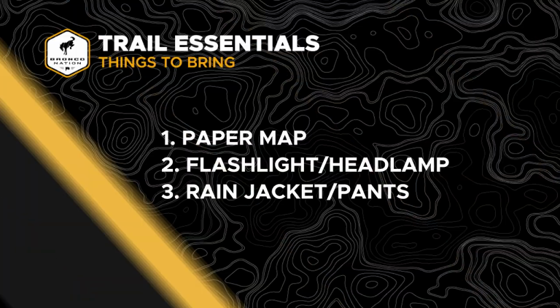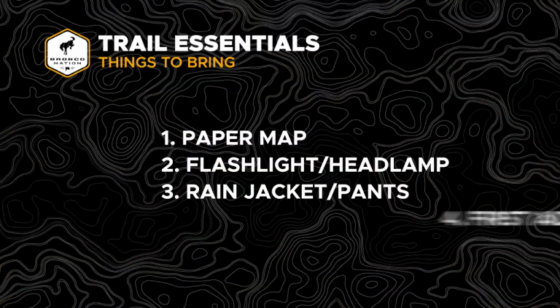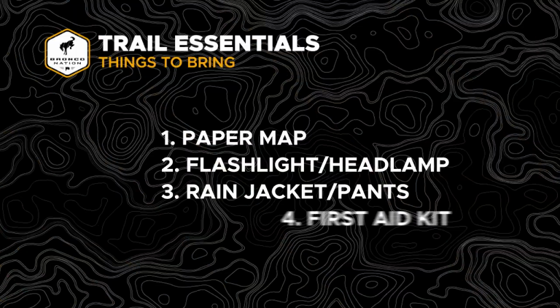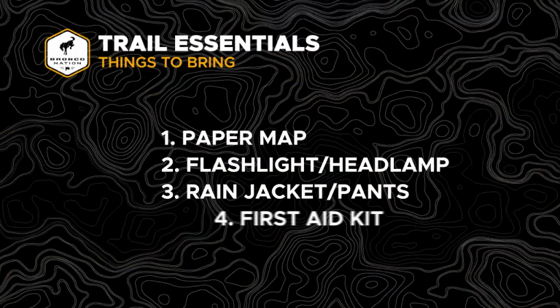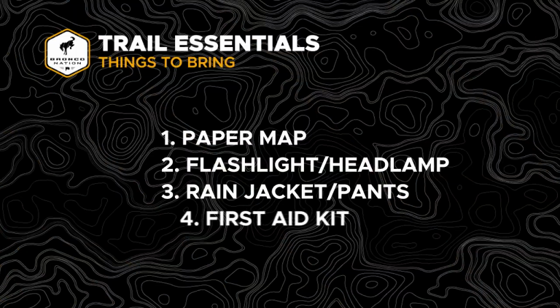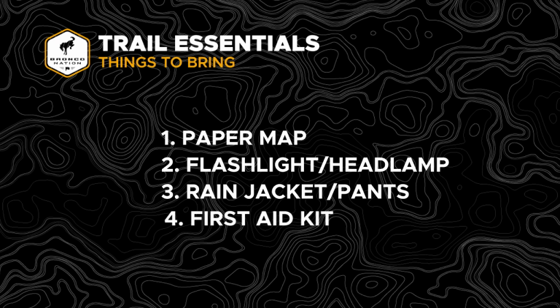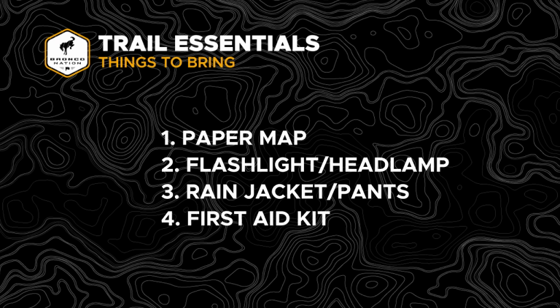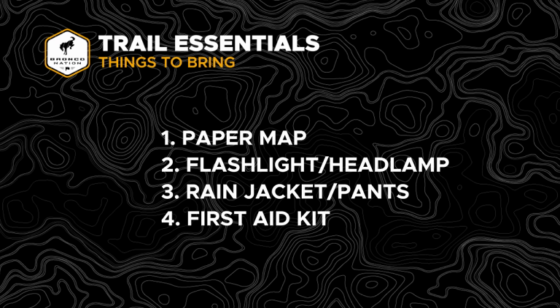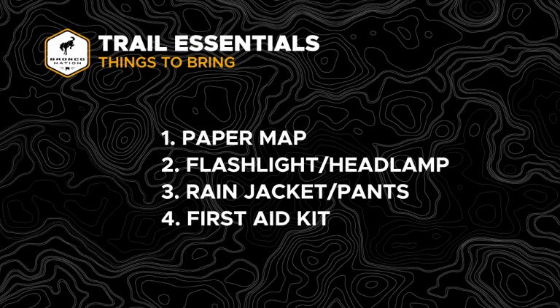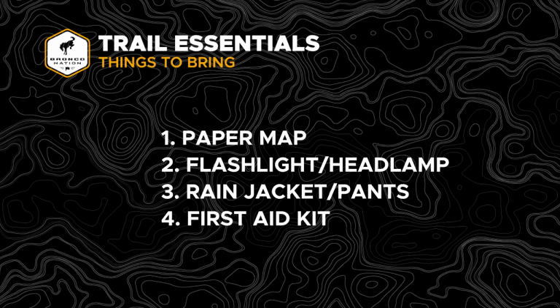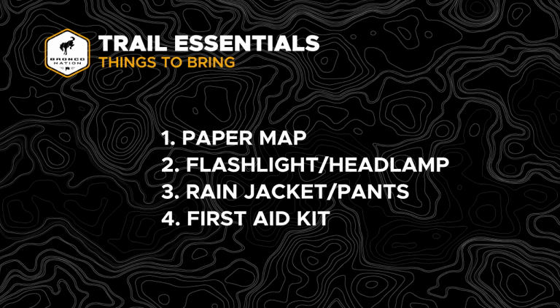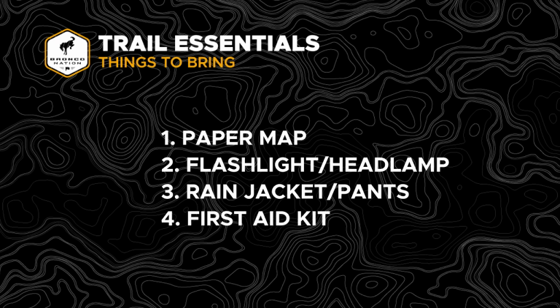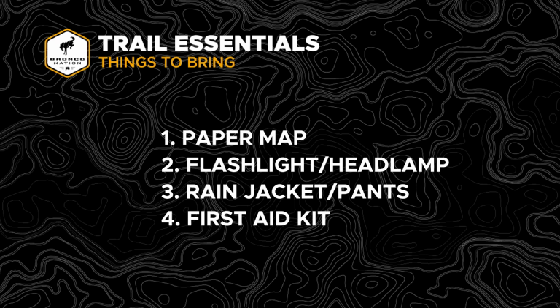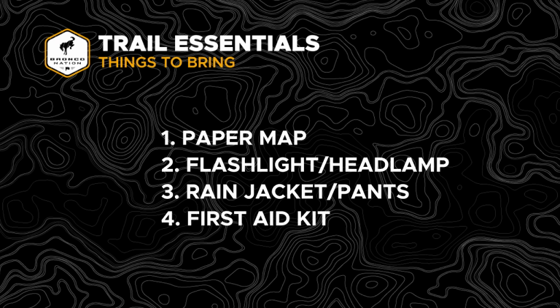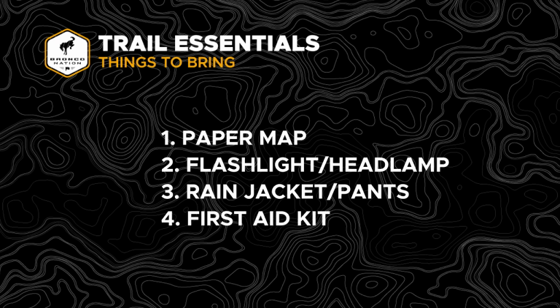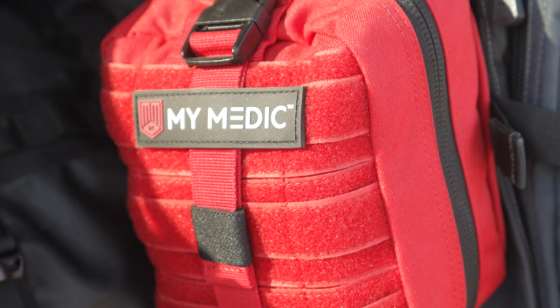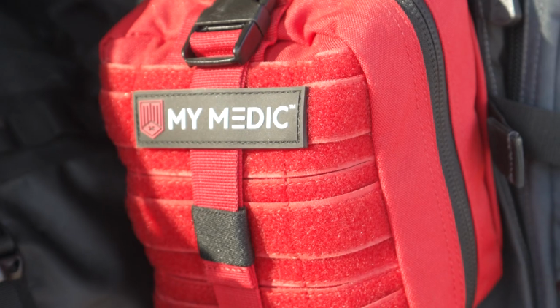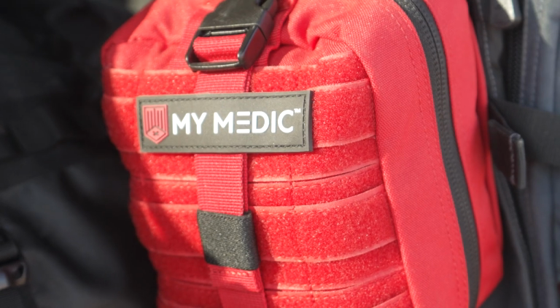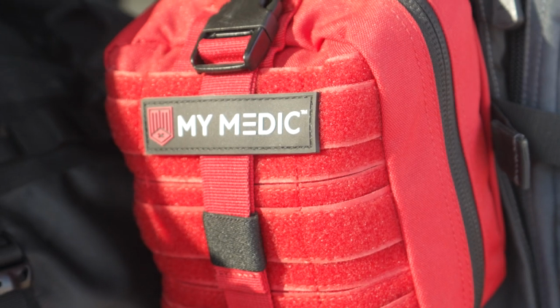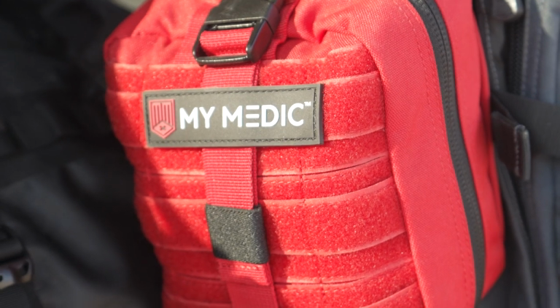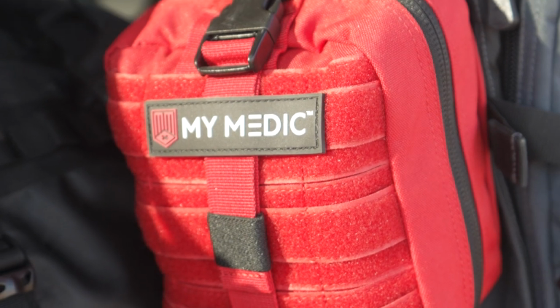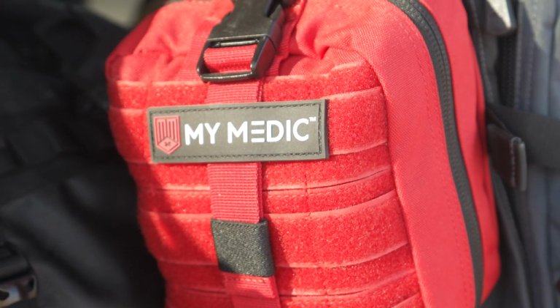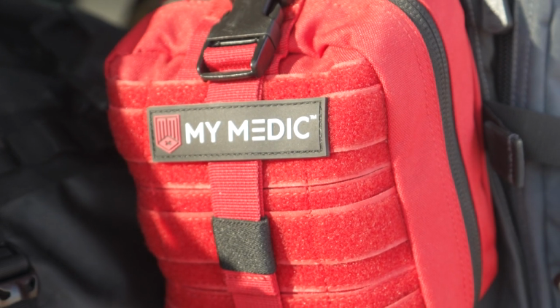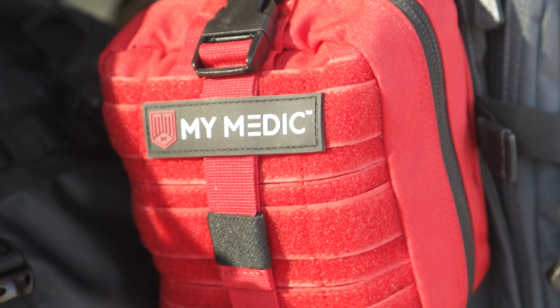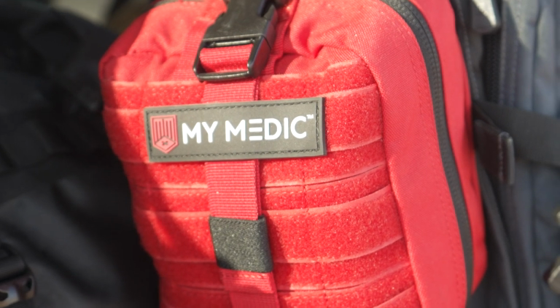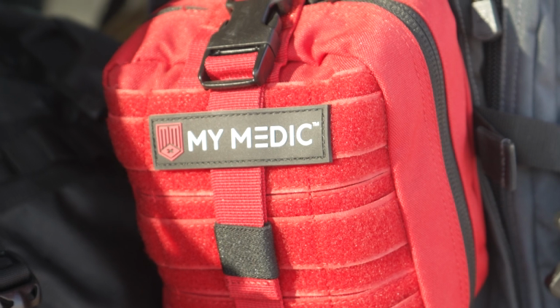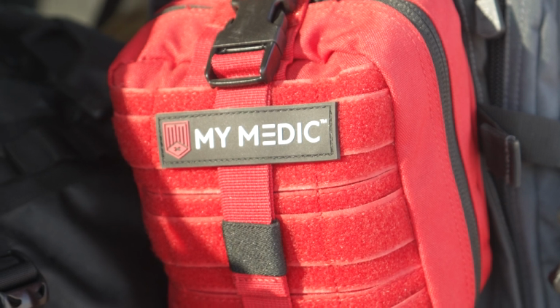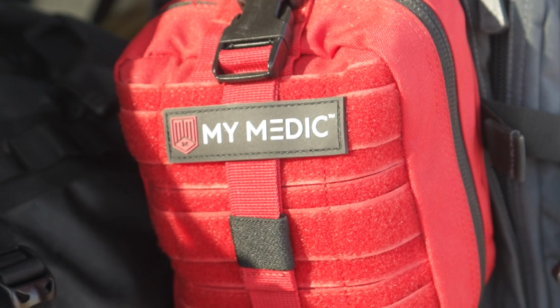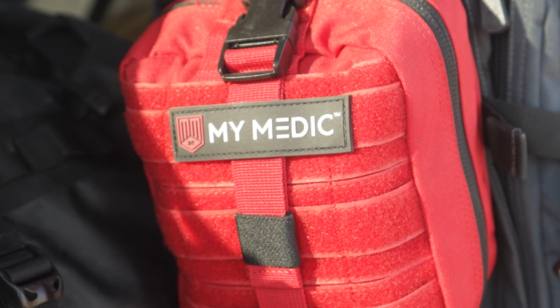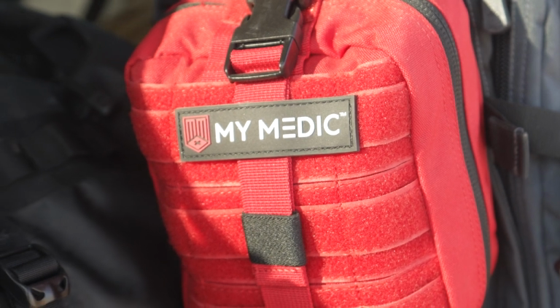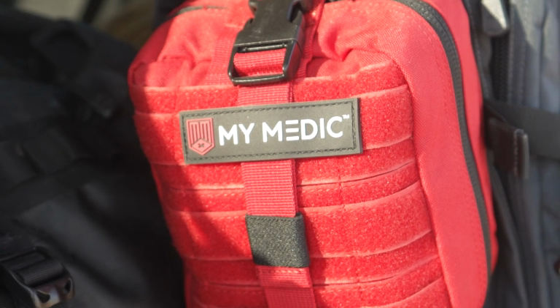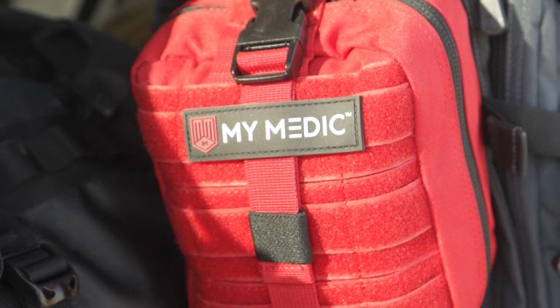A good first aid kit is always going to be a good thing to have just in case — kids slip, trip and fall, scrape their knee. You've got something there to help out with that as well.